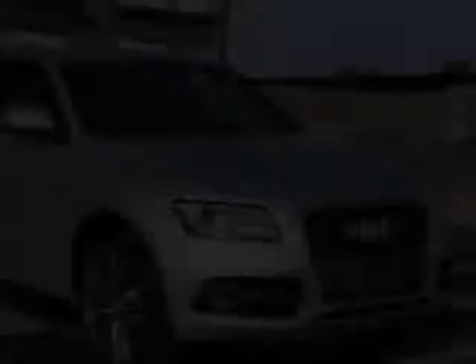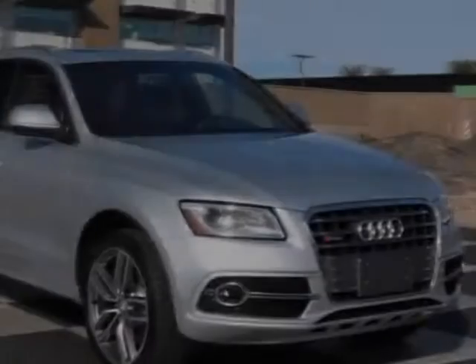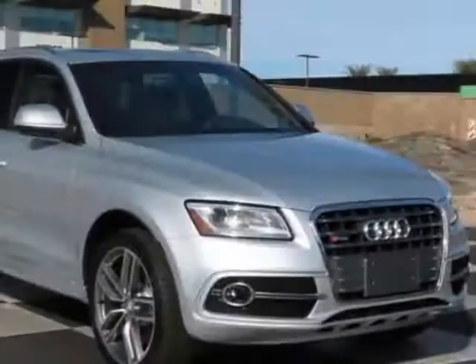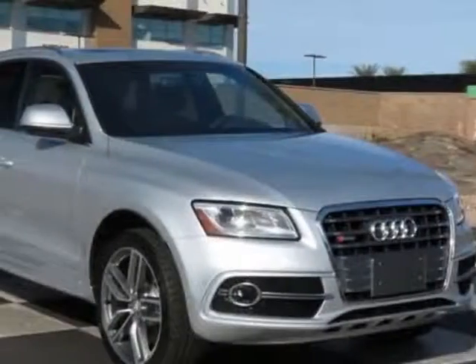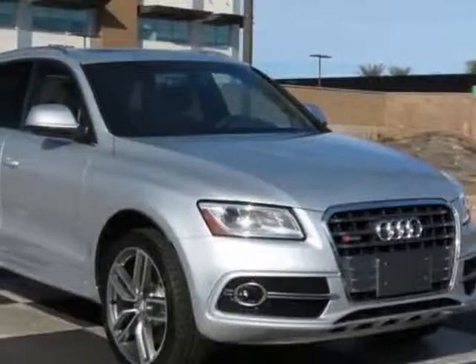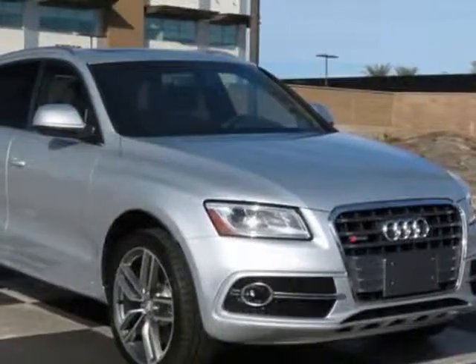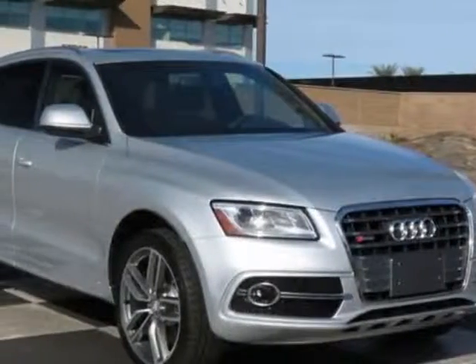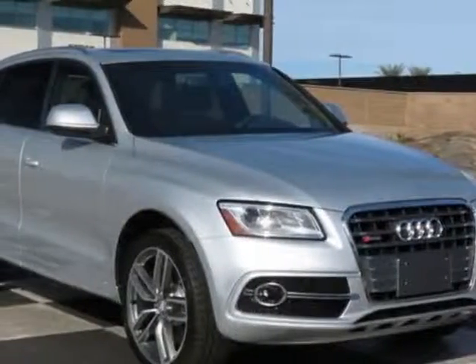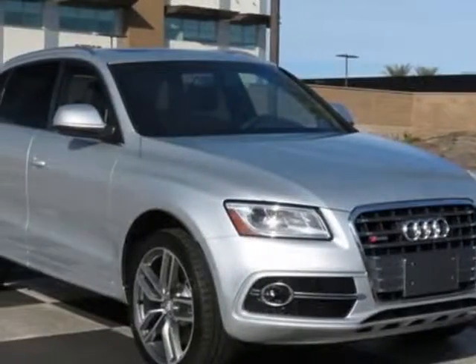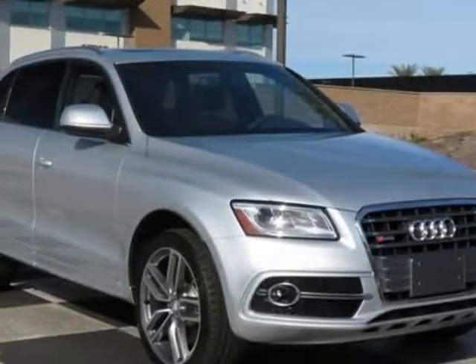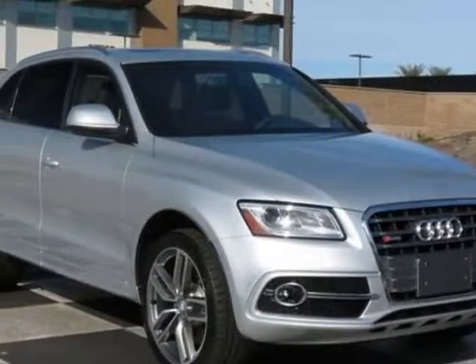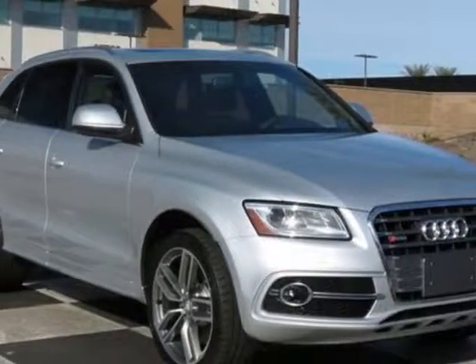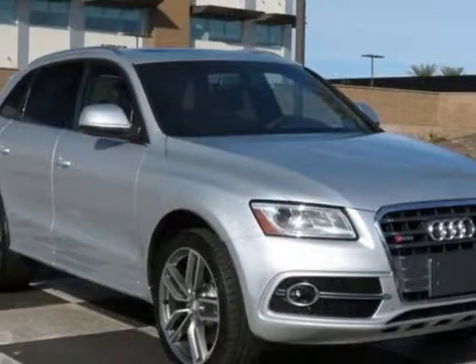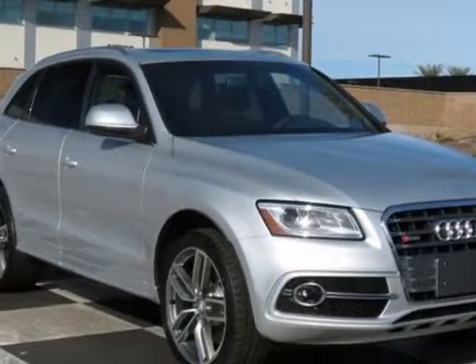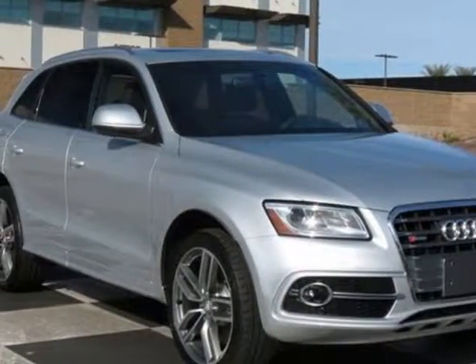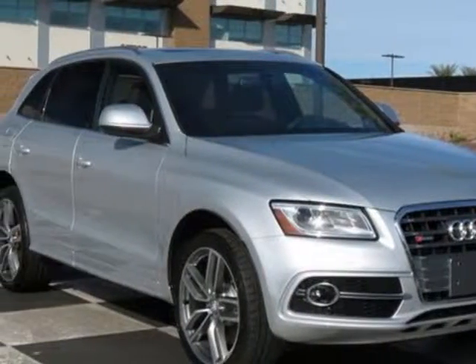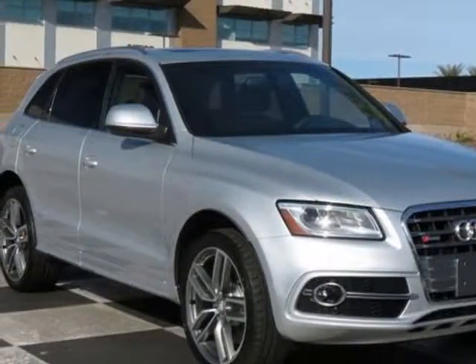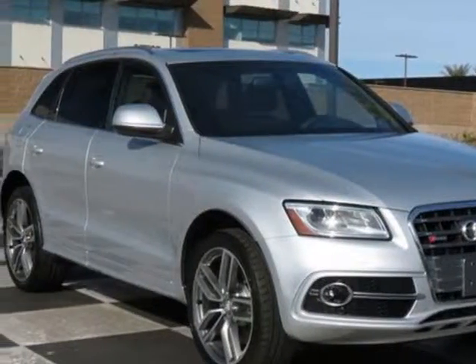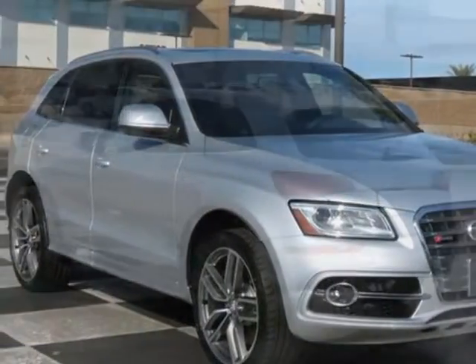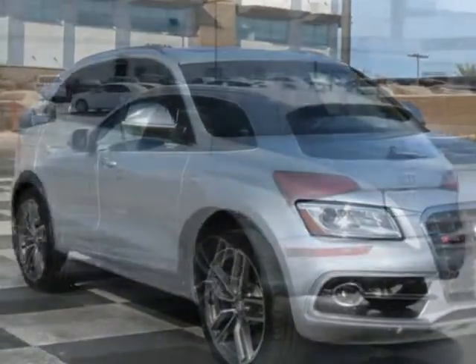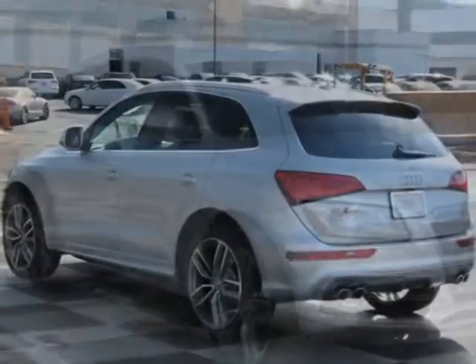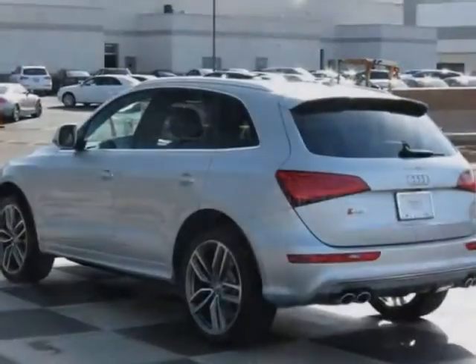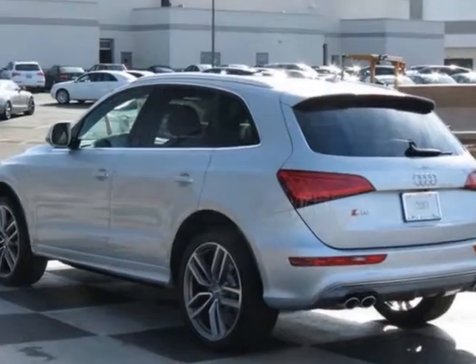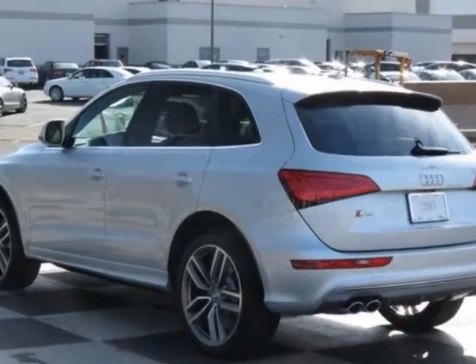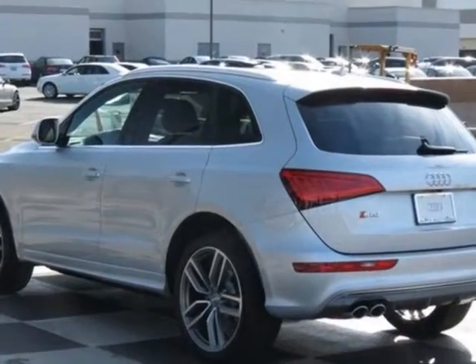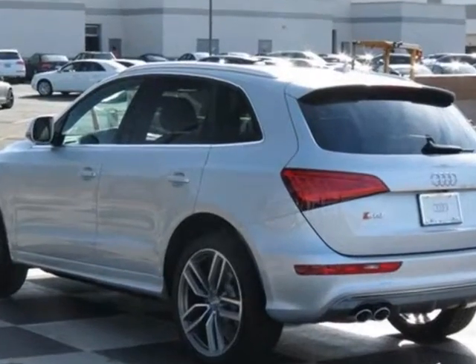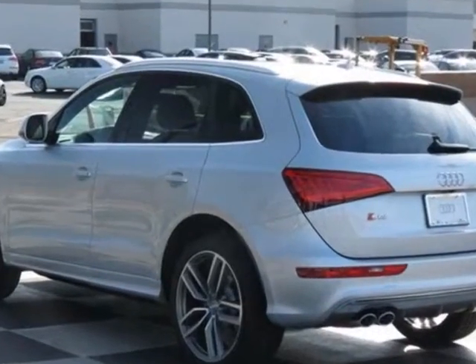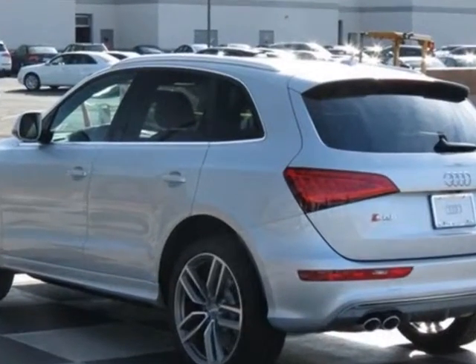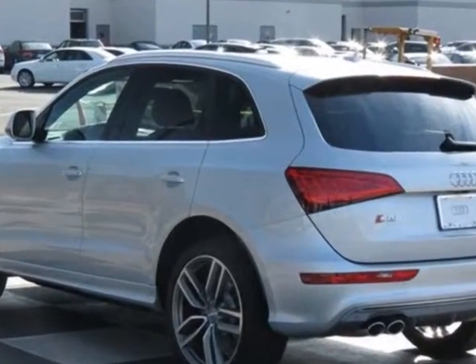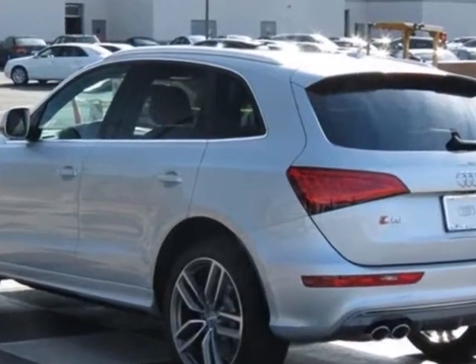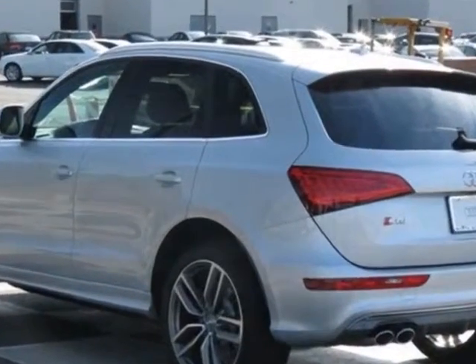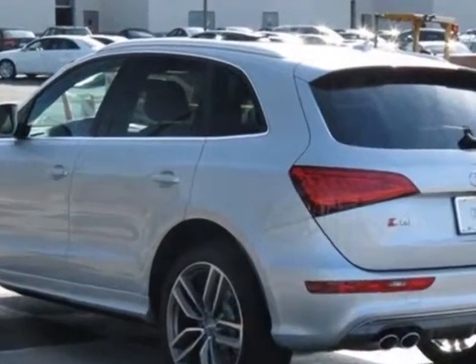Check out this new 2014 Audi SQ5. For your protection, this vehicle has a full factory warranty.